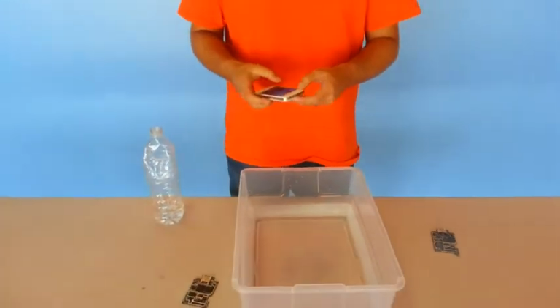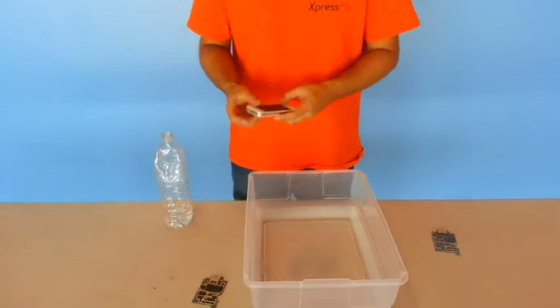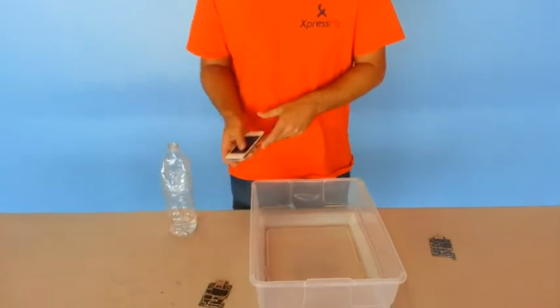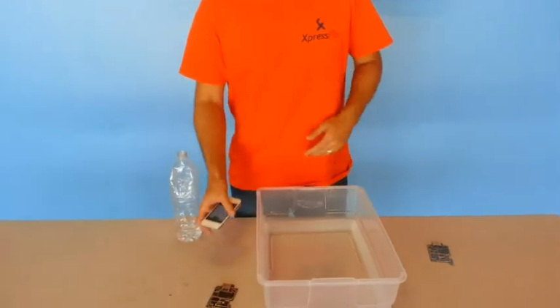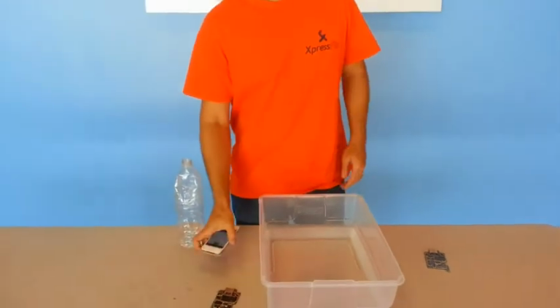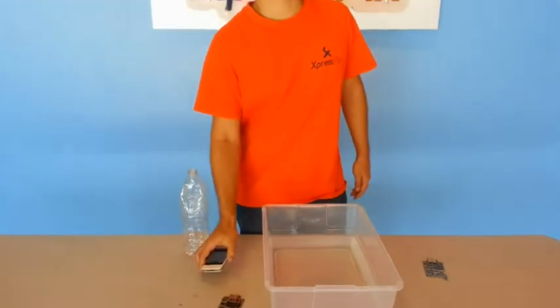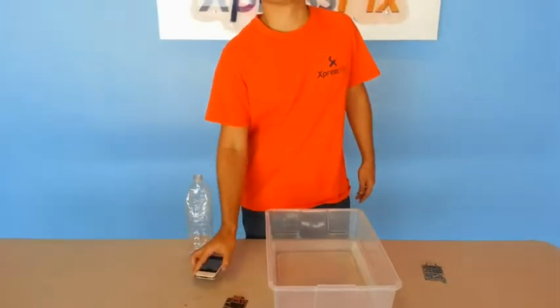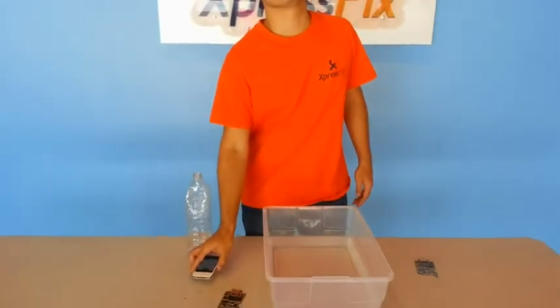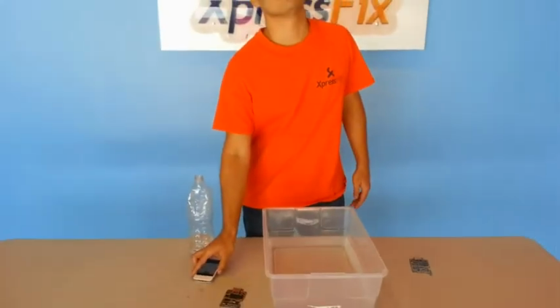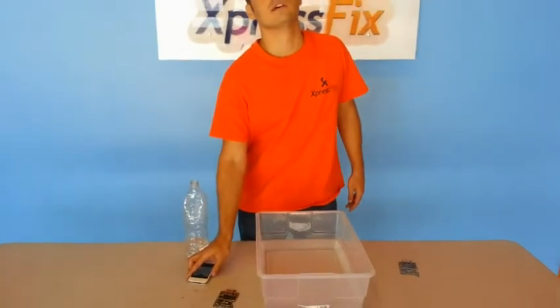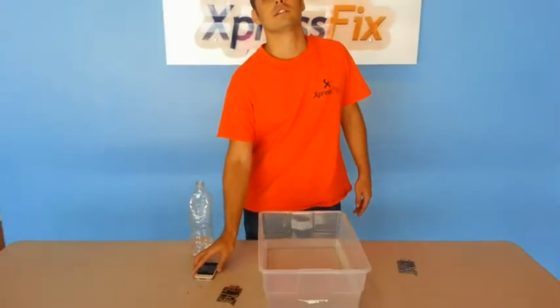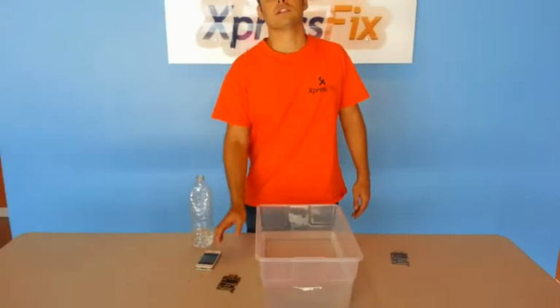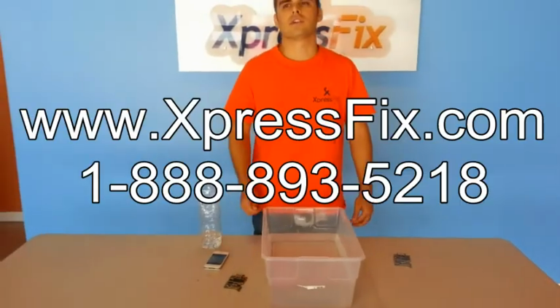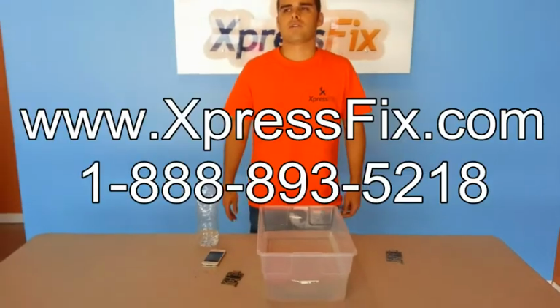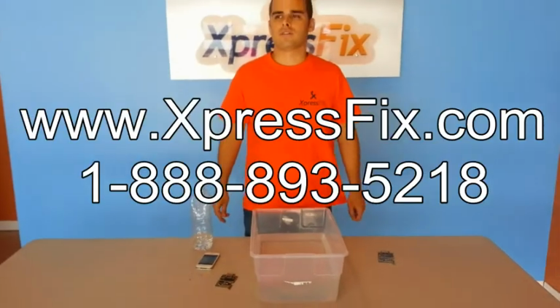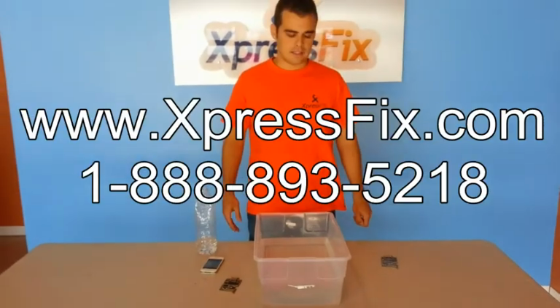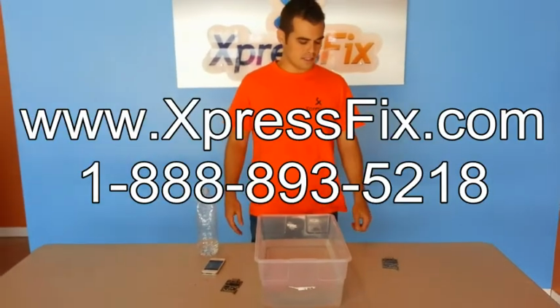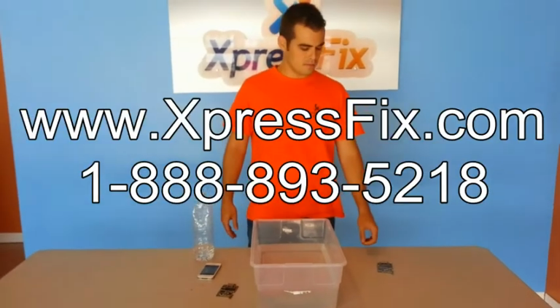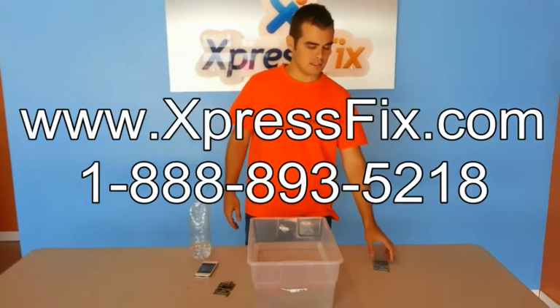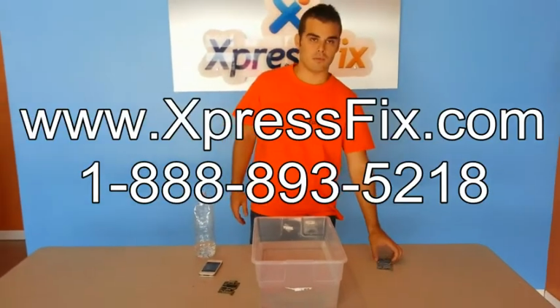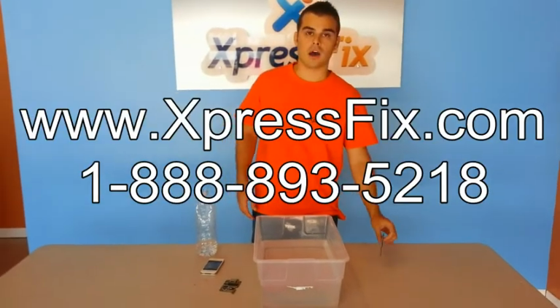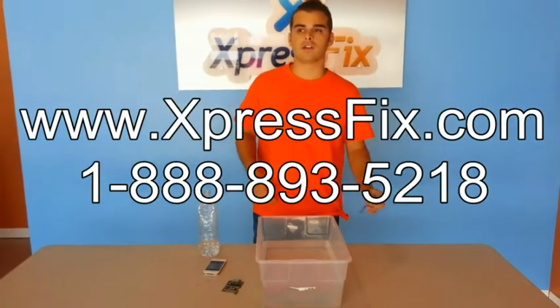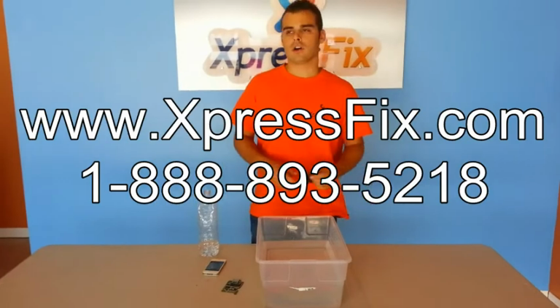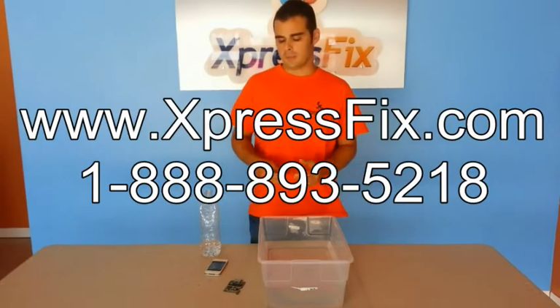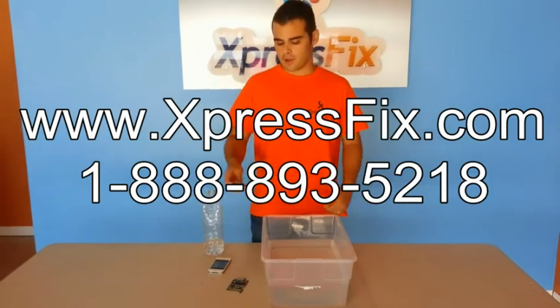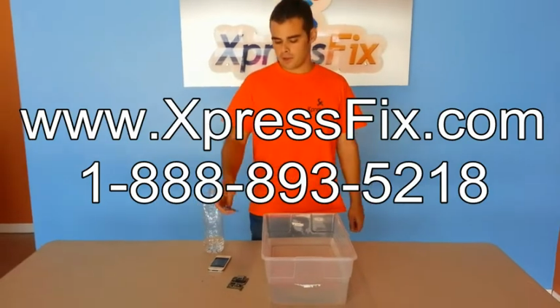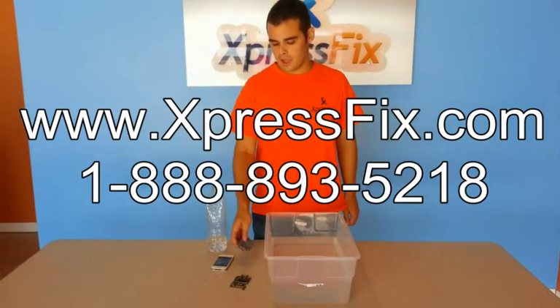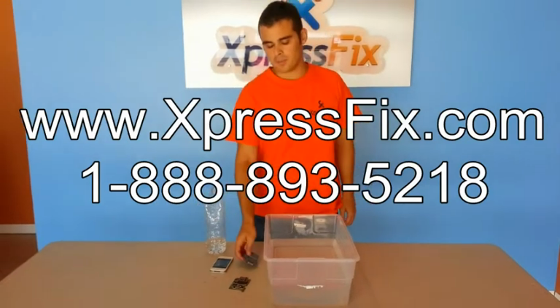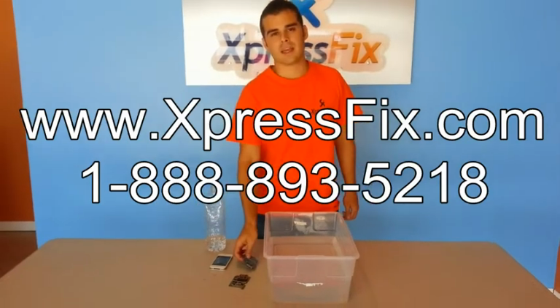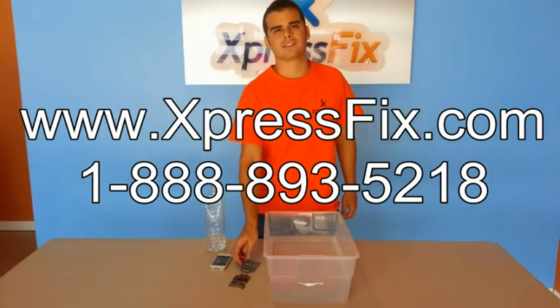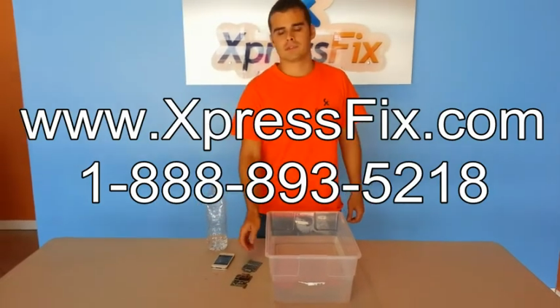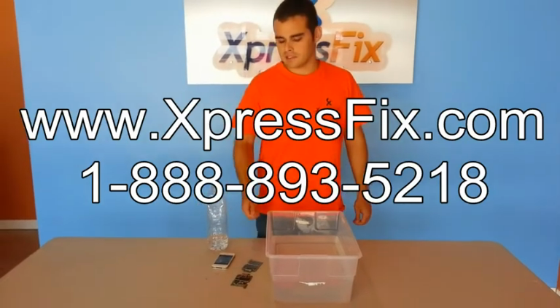This is a preventative service, just to ensure that if your device does encounter some water — it falls in a puddle — it won't be damaged completely.